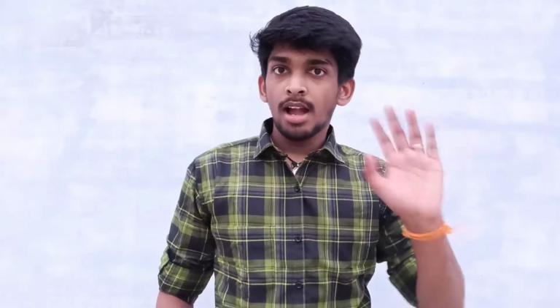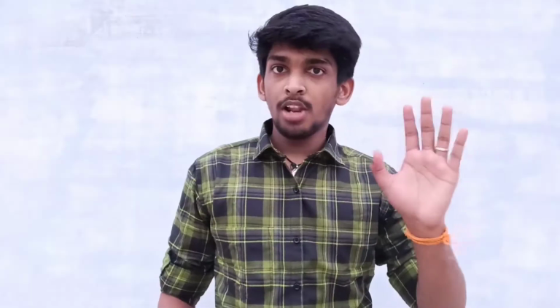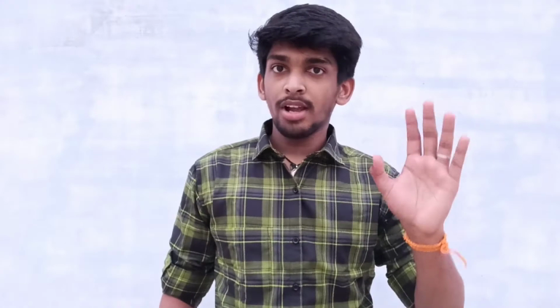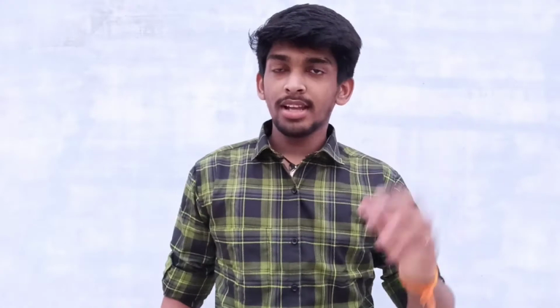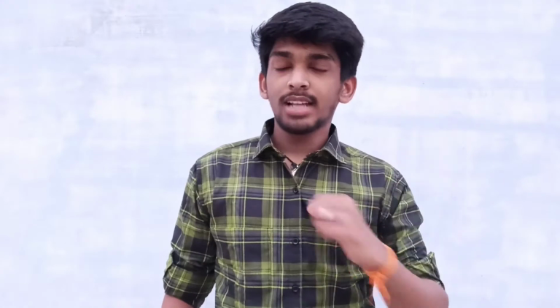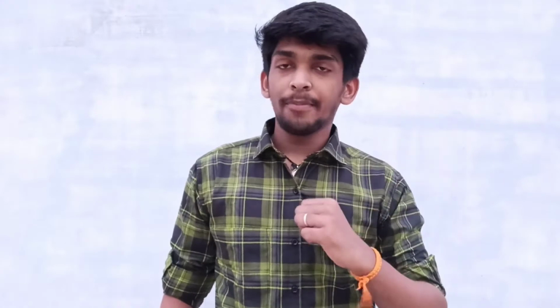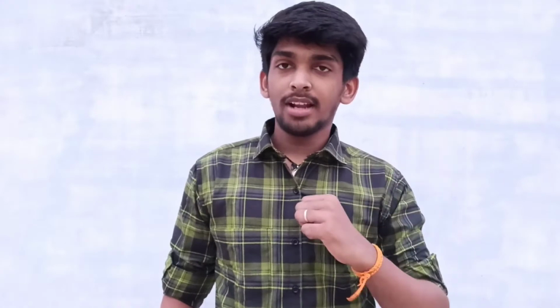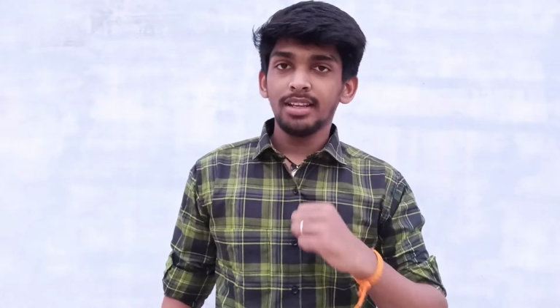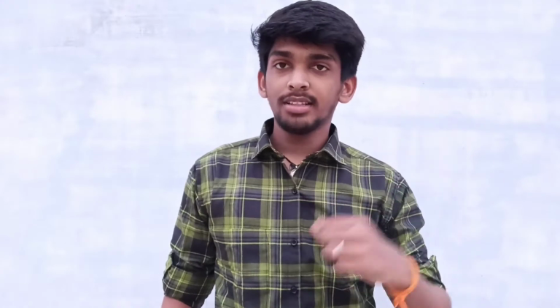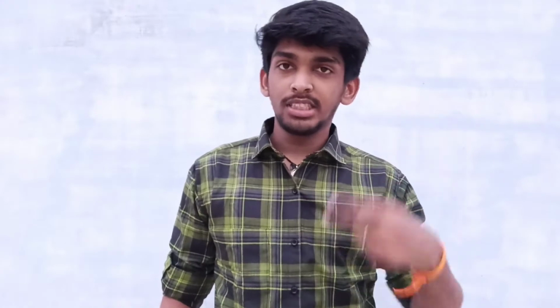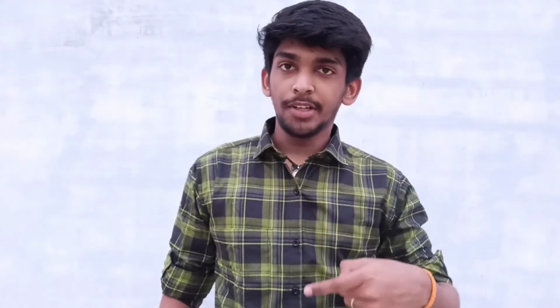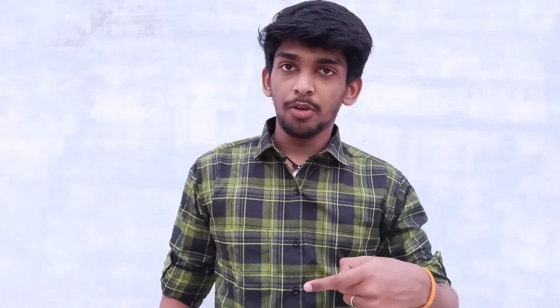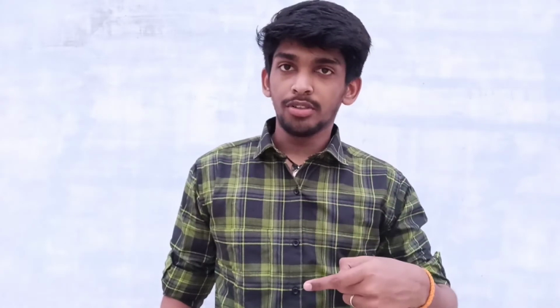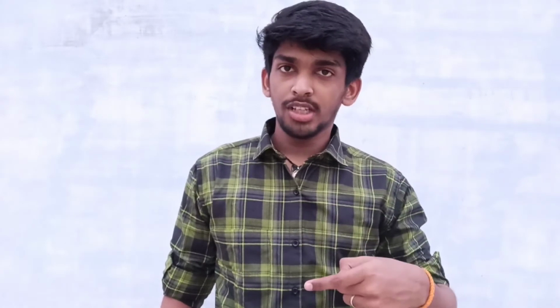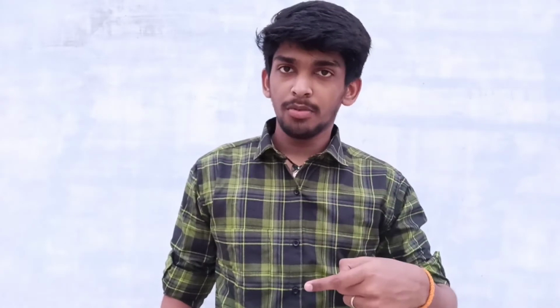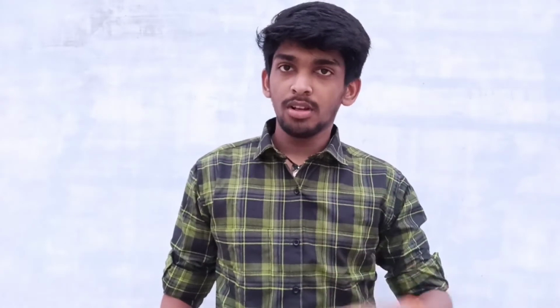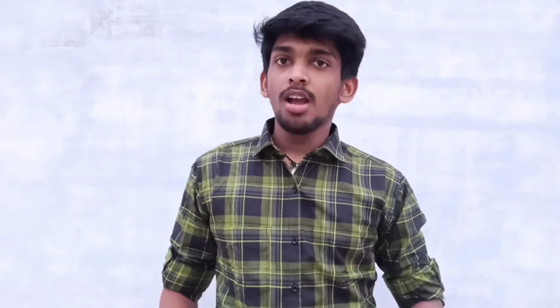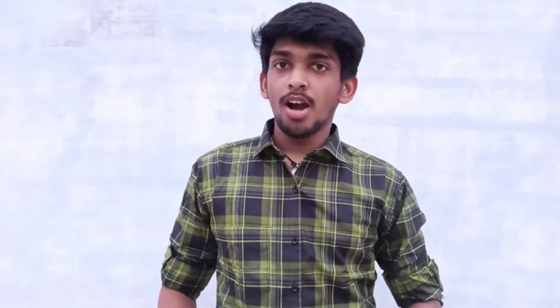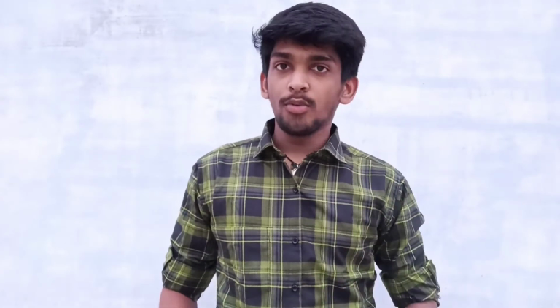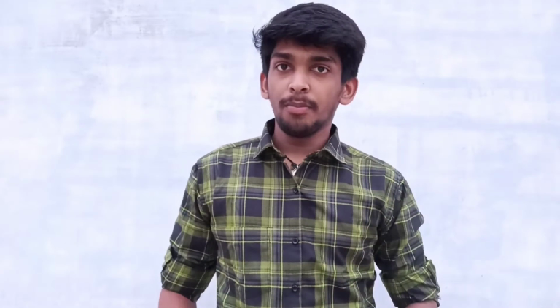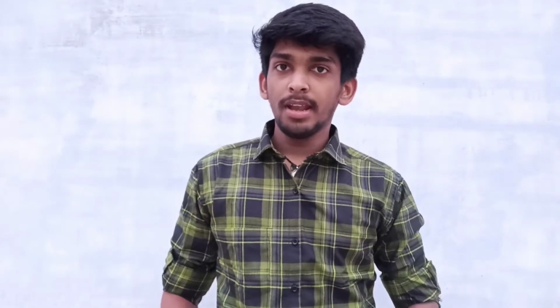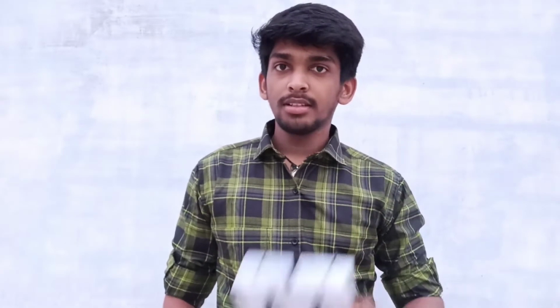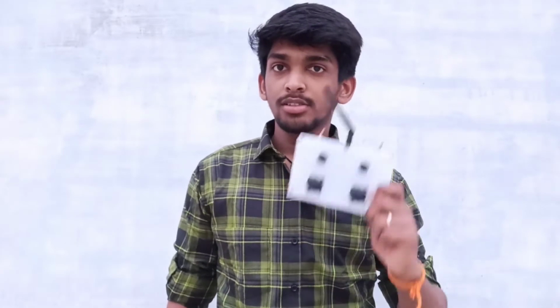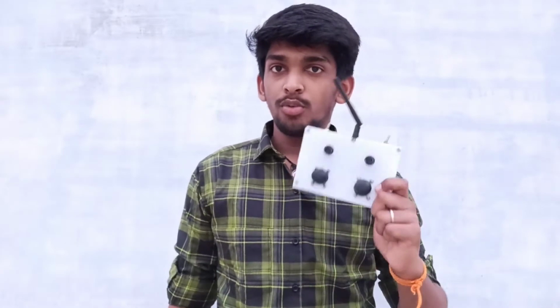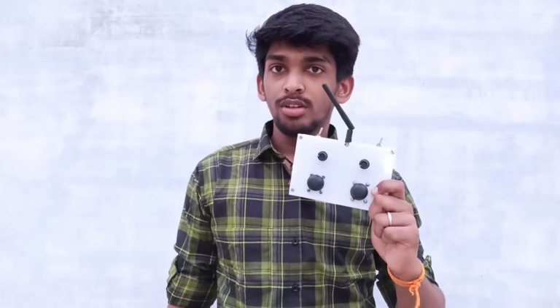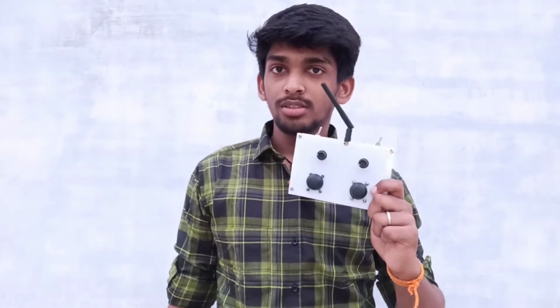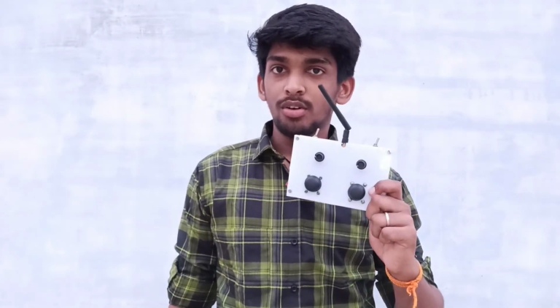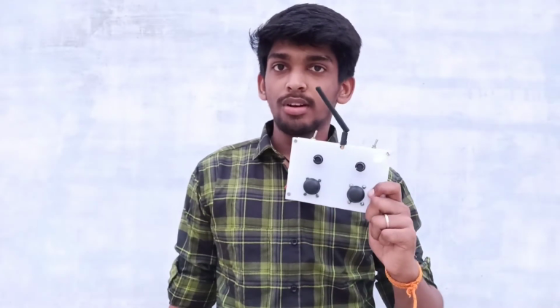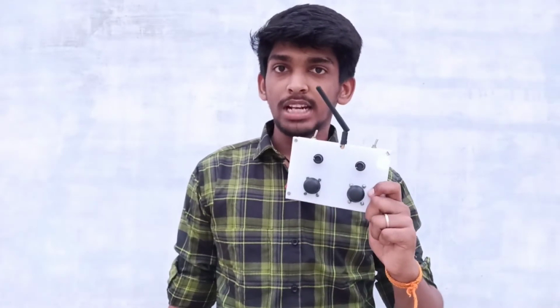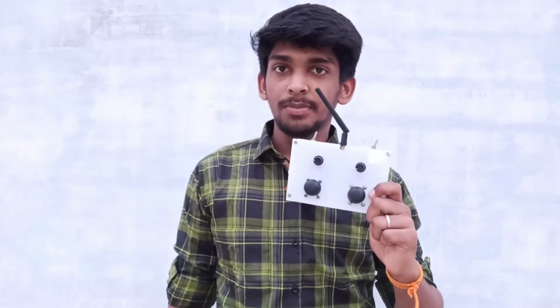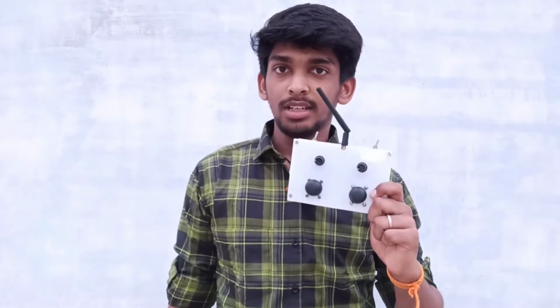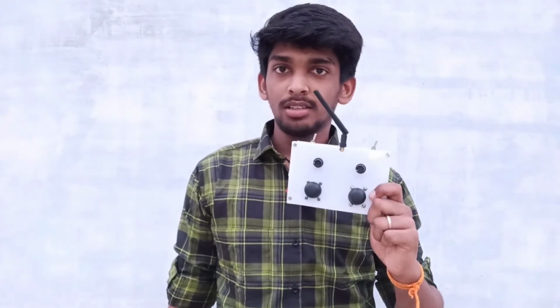Hello guys, I am Karthika and this is going to be about how to make this coolest drone transmitter.